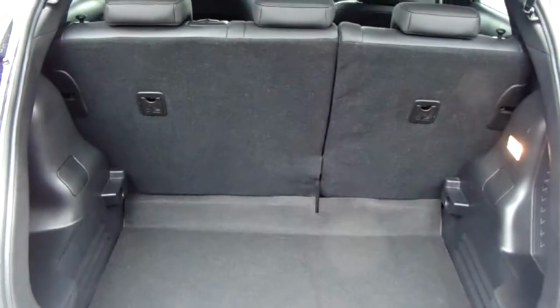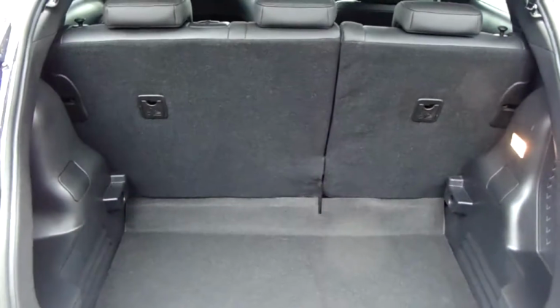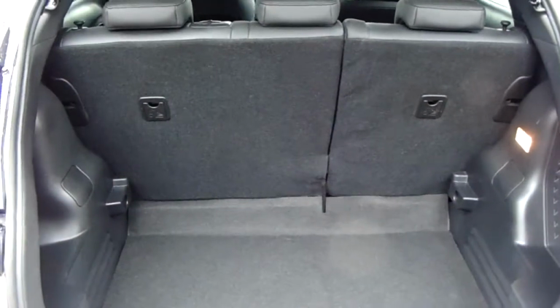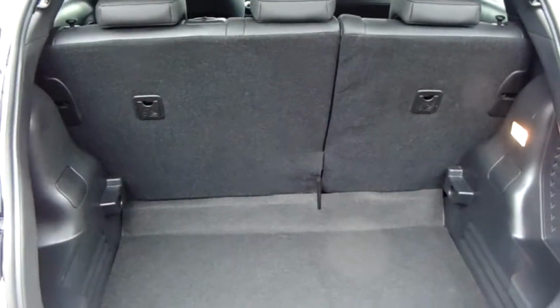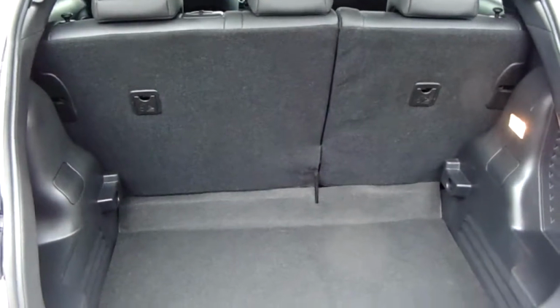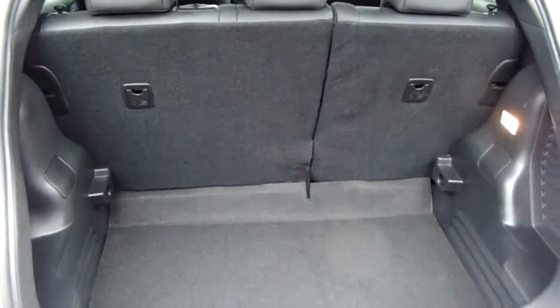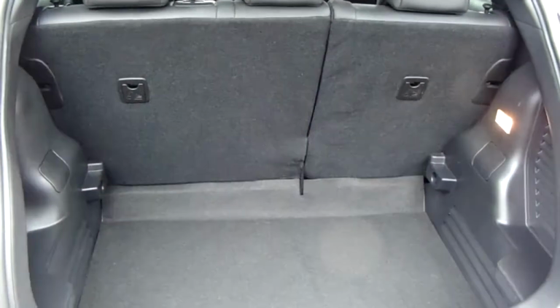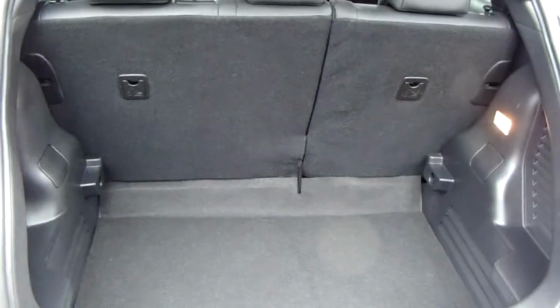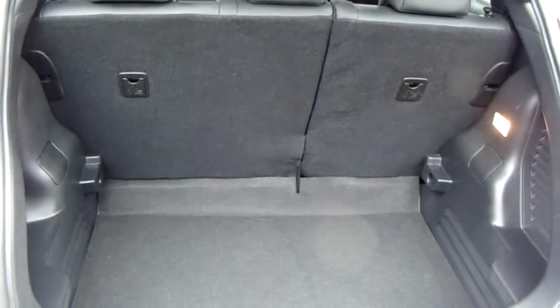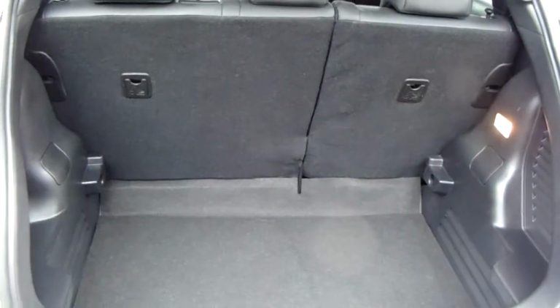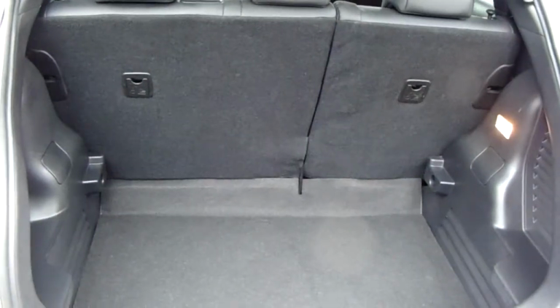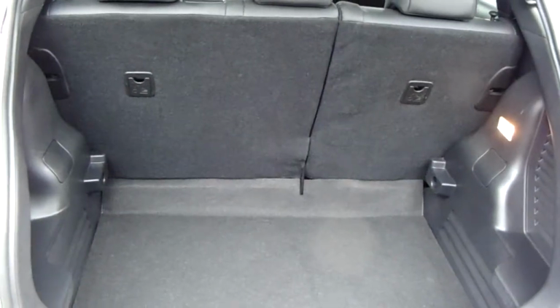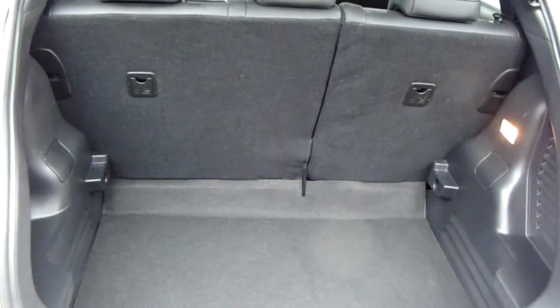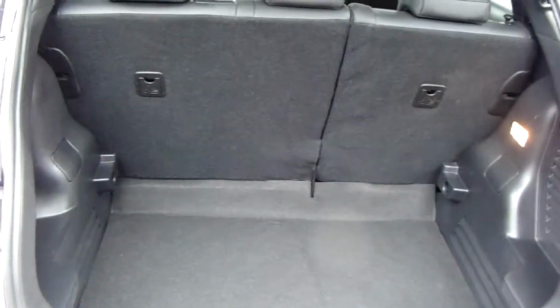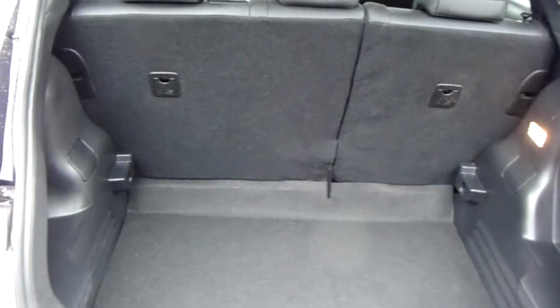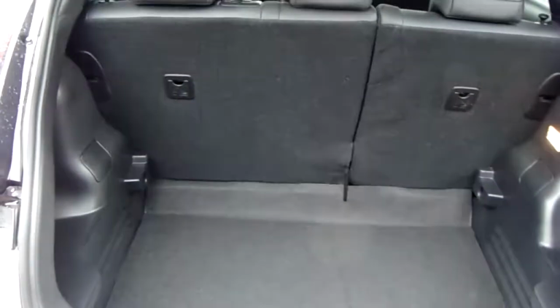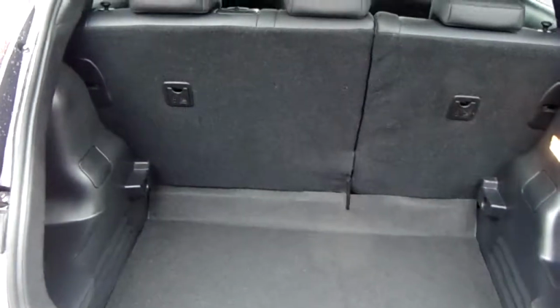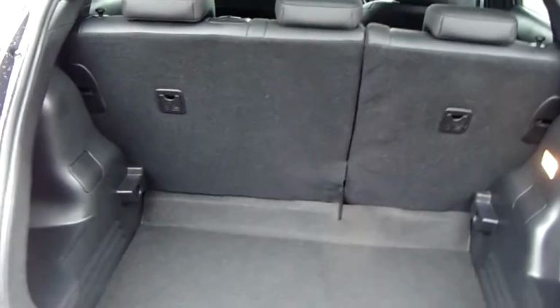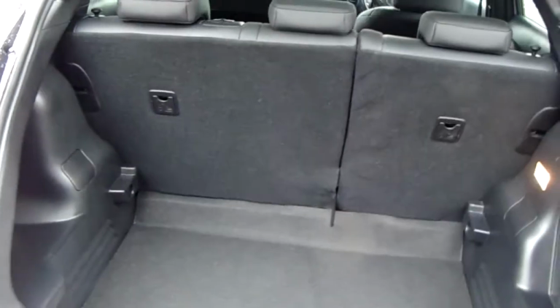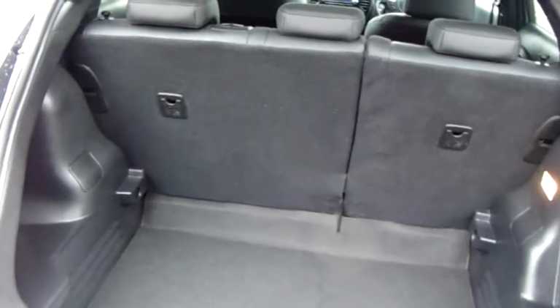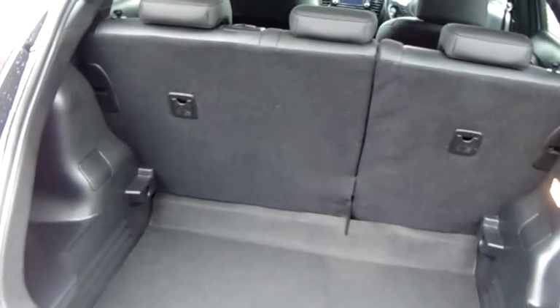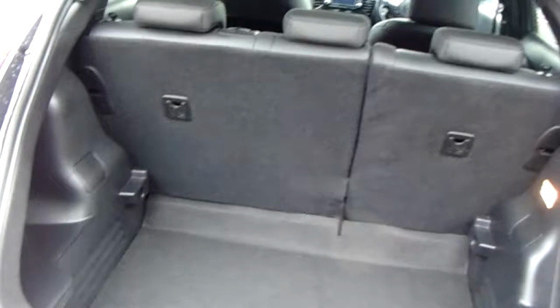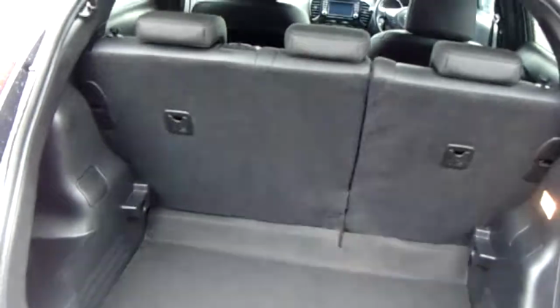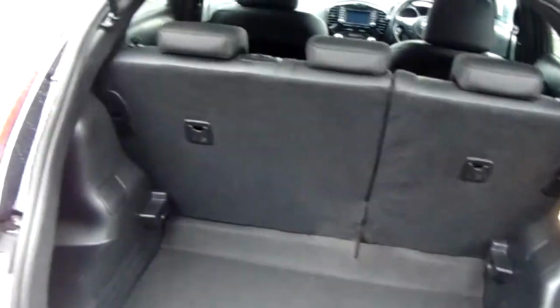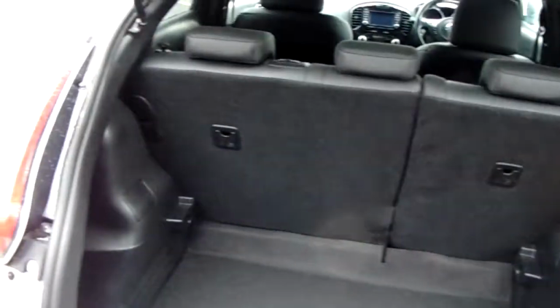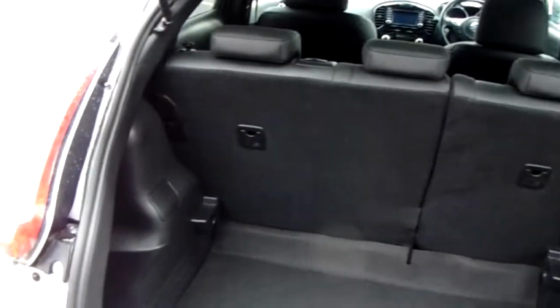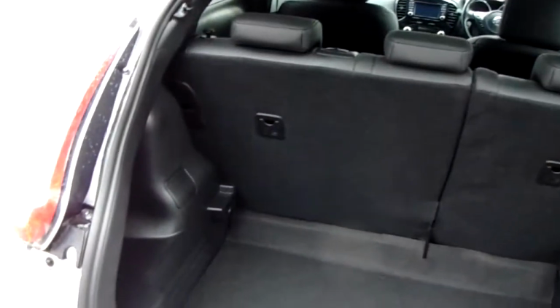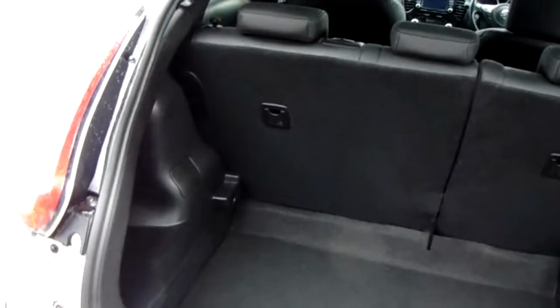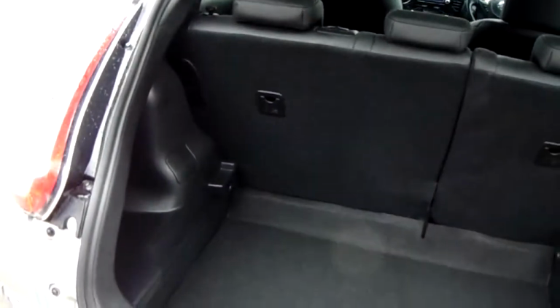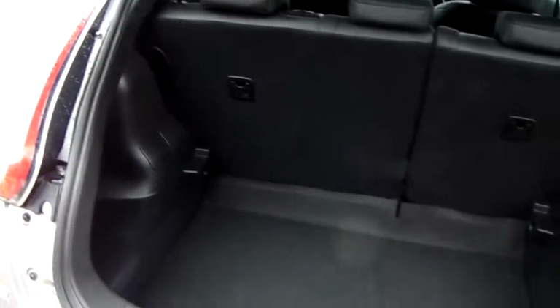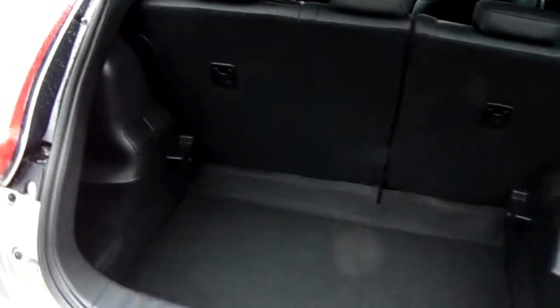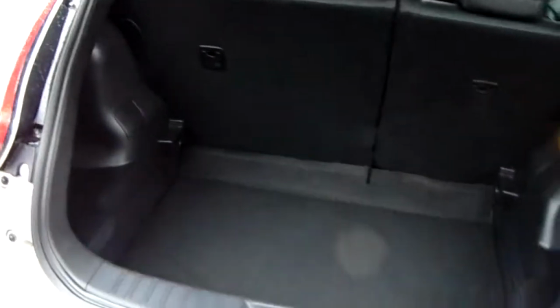Another feature of this car is it comes with two working keys. That's part of the full network Q preparation of the vehicle.